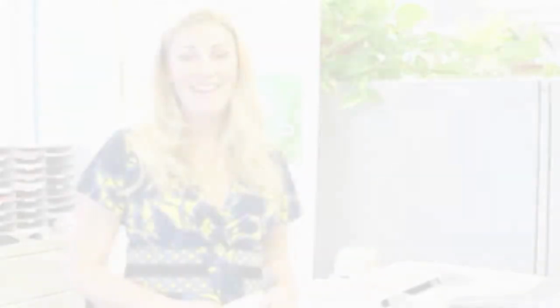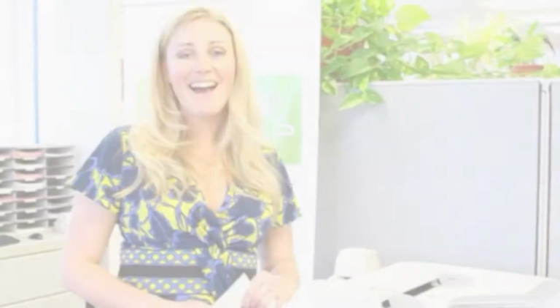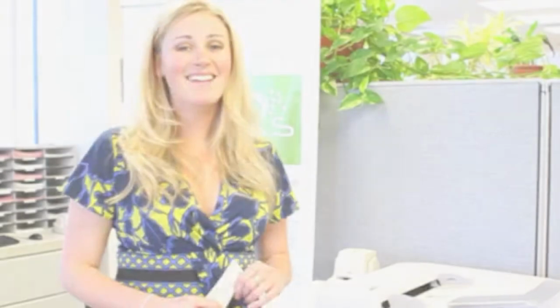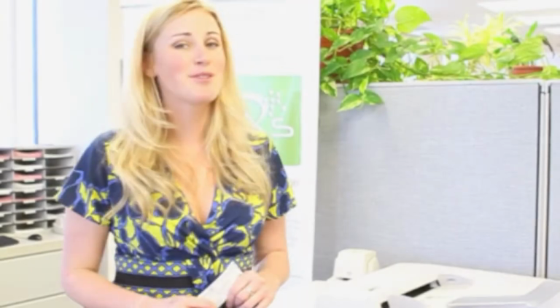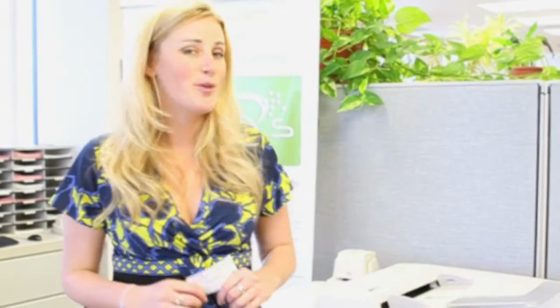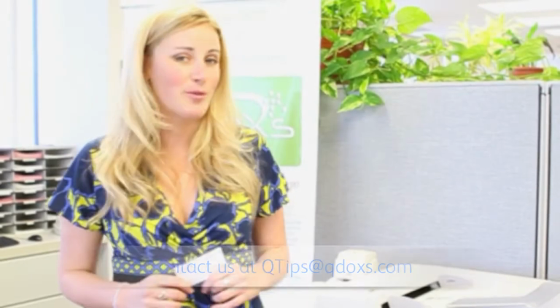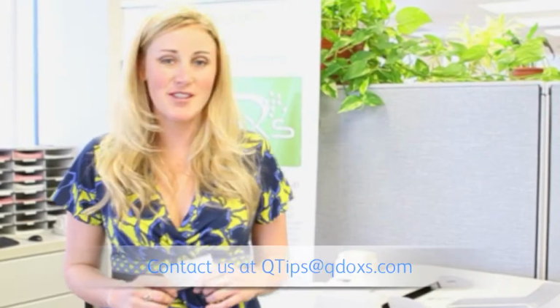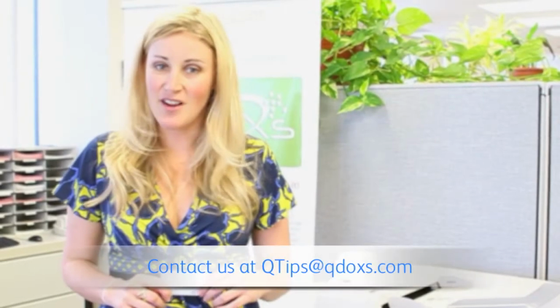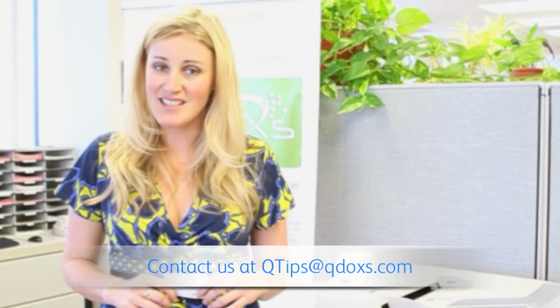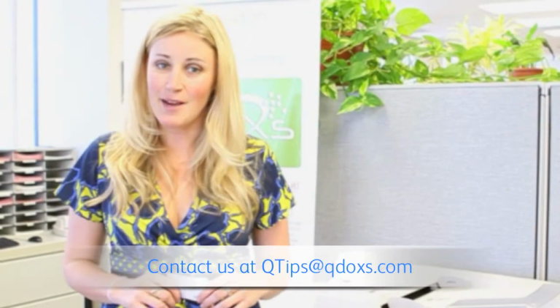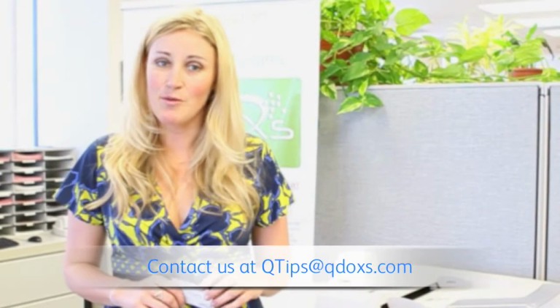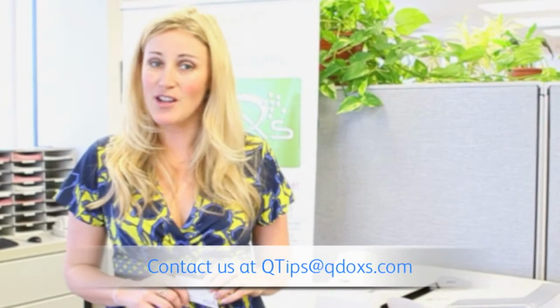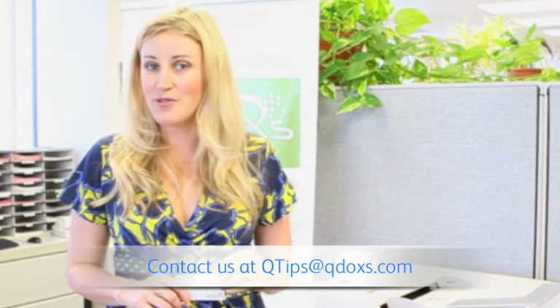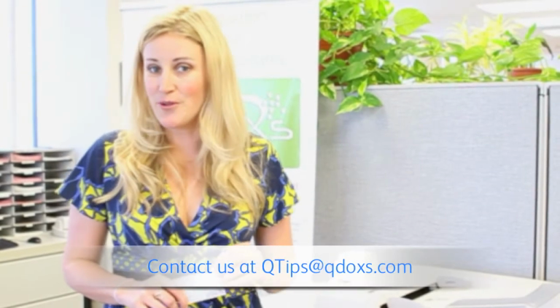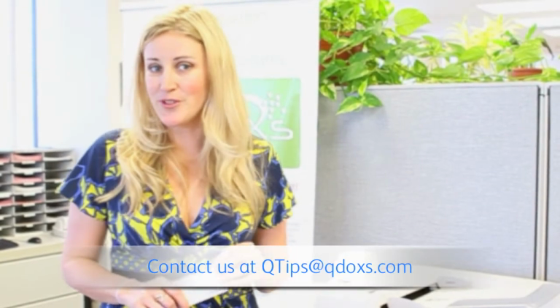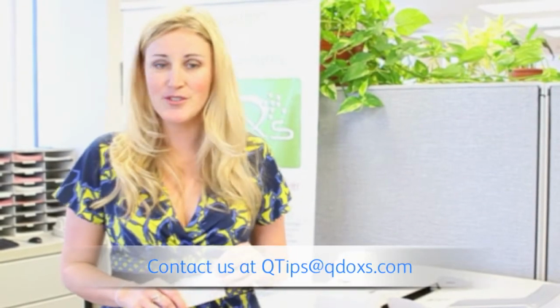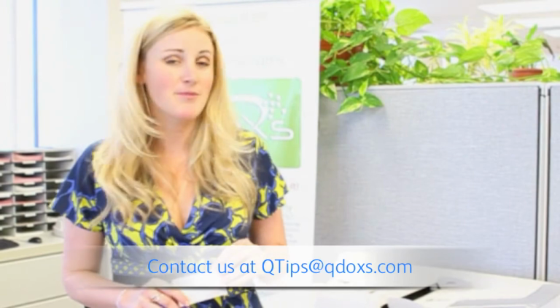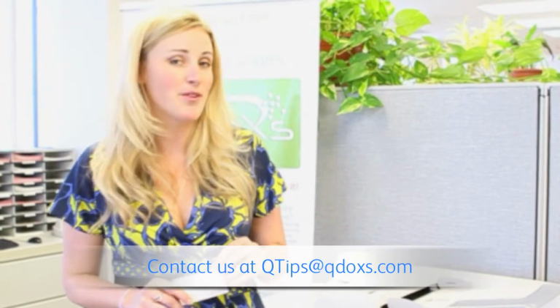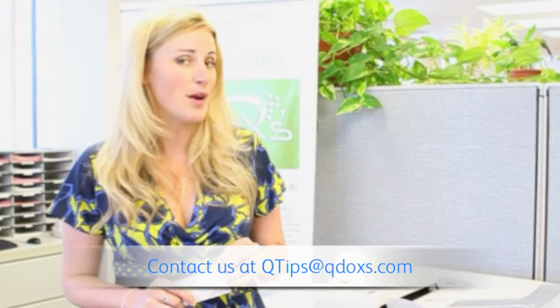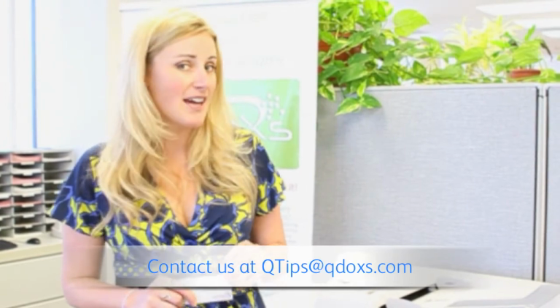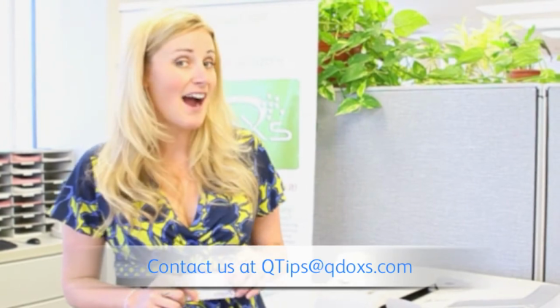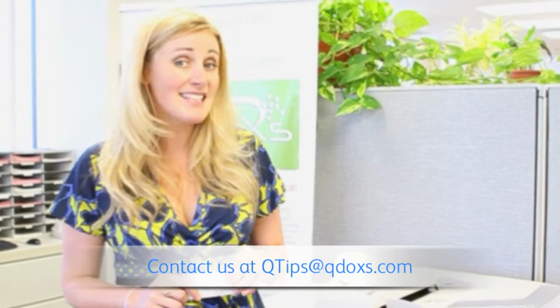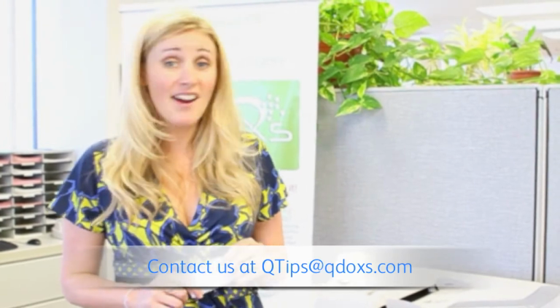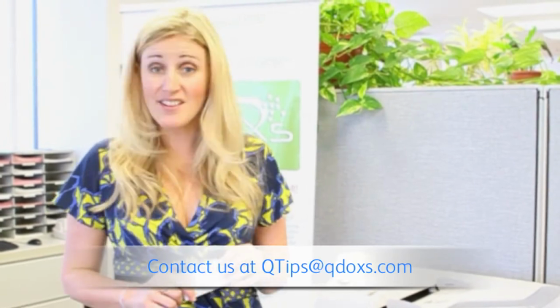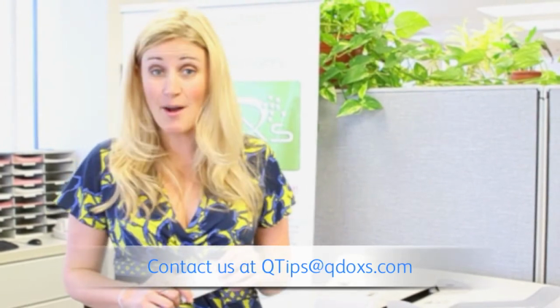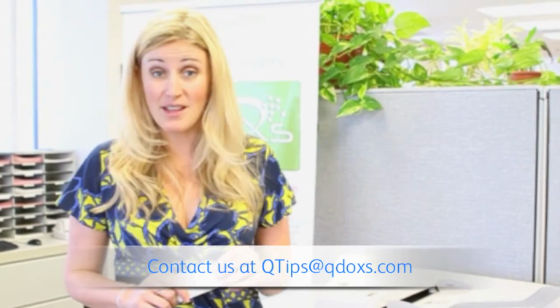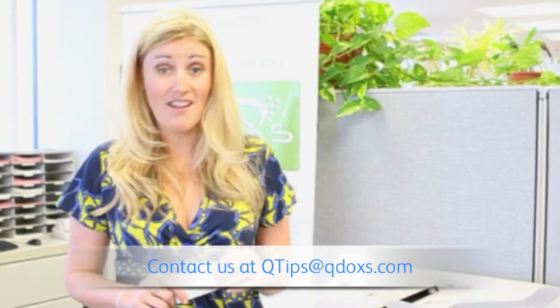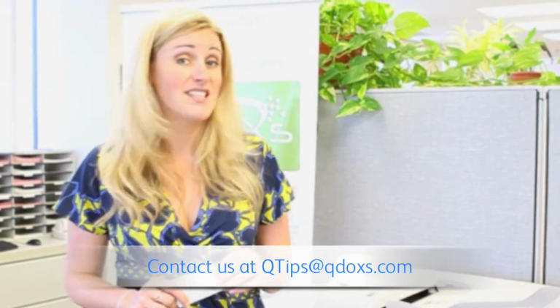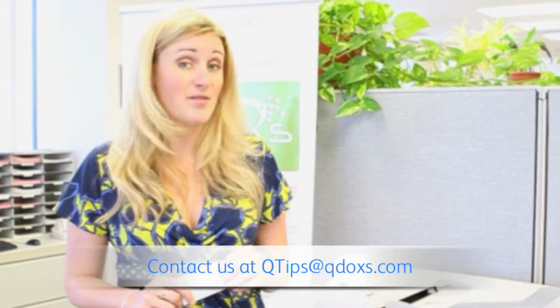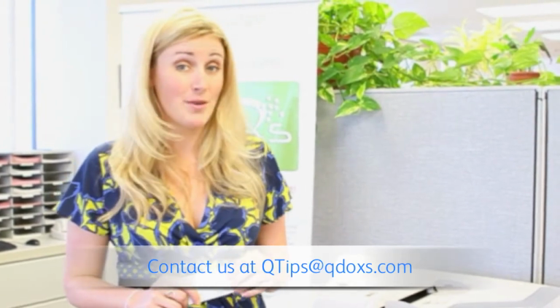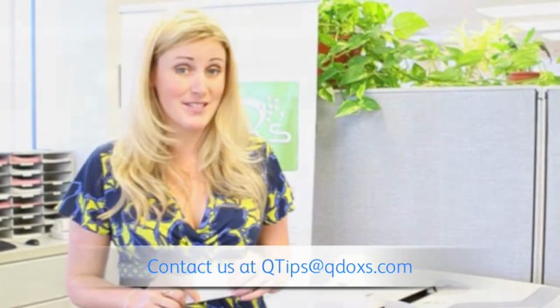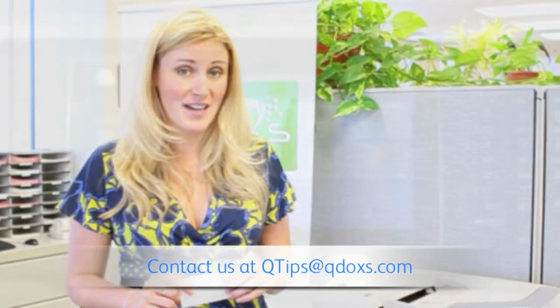Hi, I'm Nicole with Q-Docs and I'm going to walk you through your Q-Tip for the week: ID card copying on the 7120.